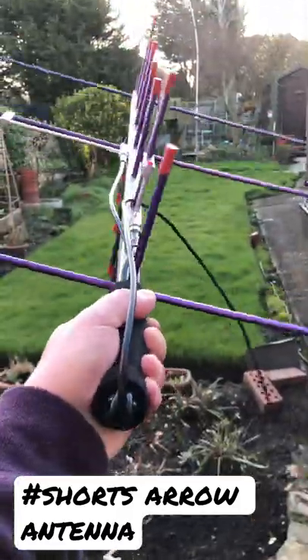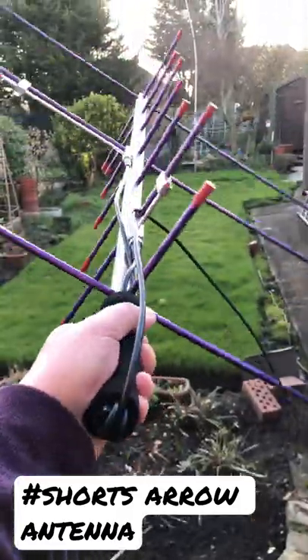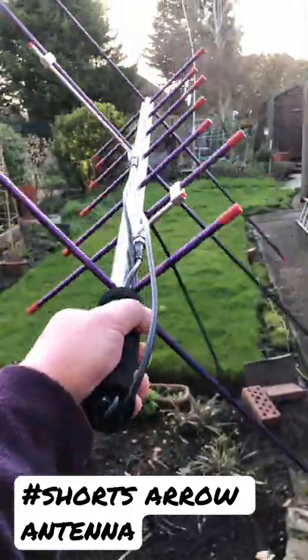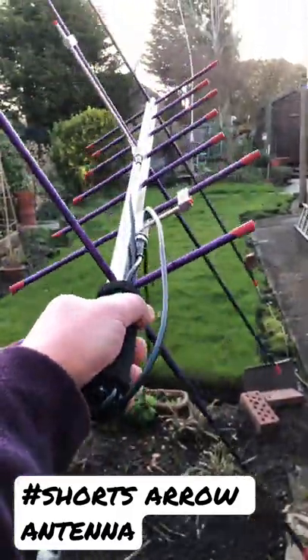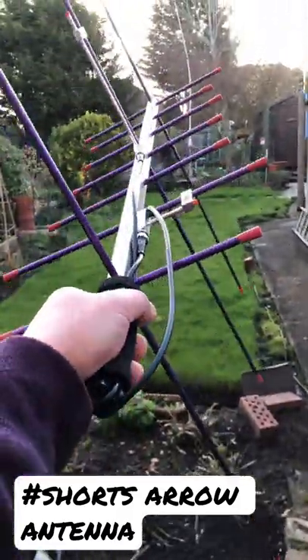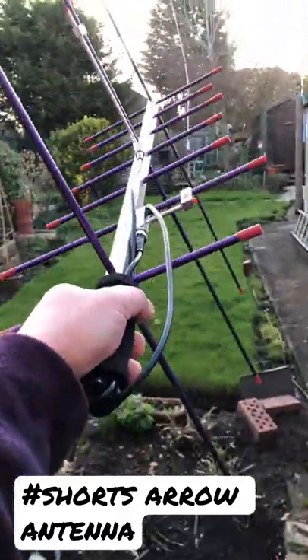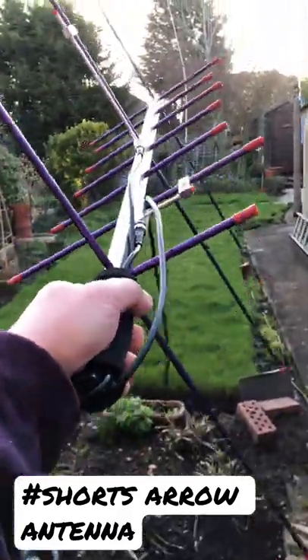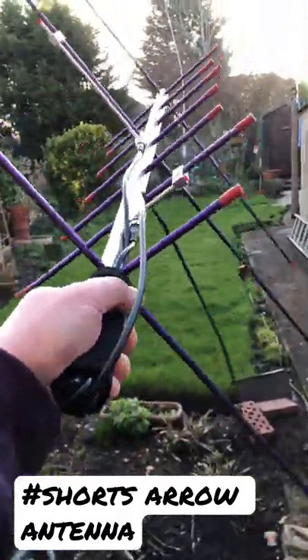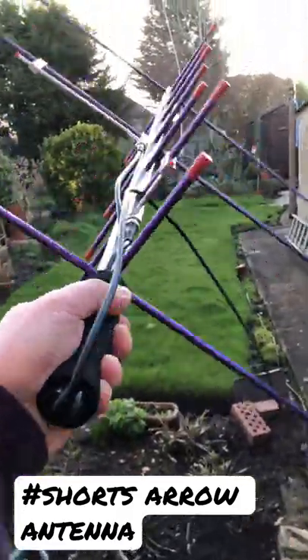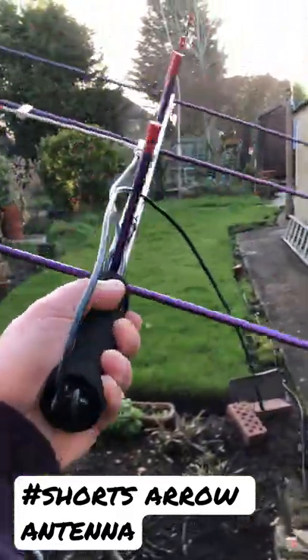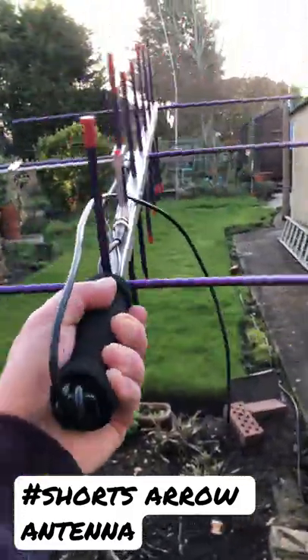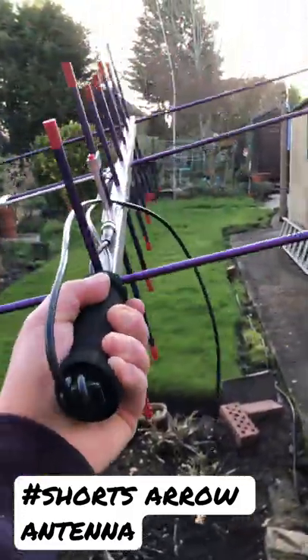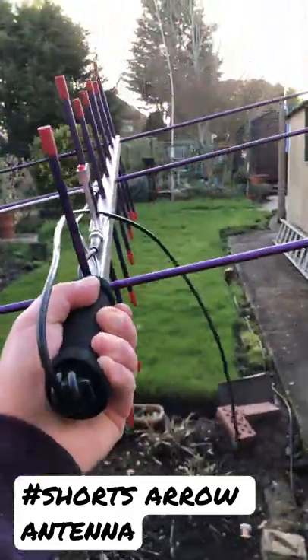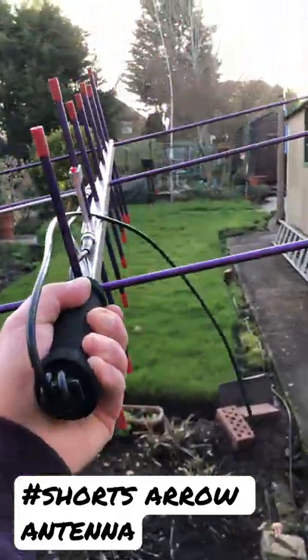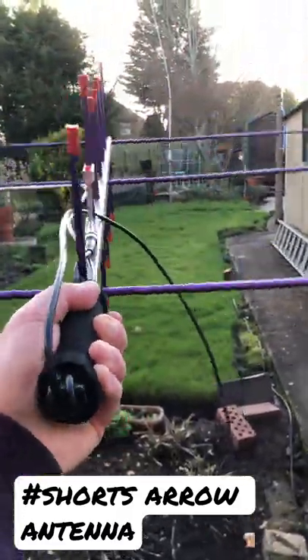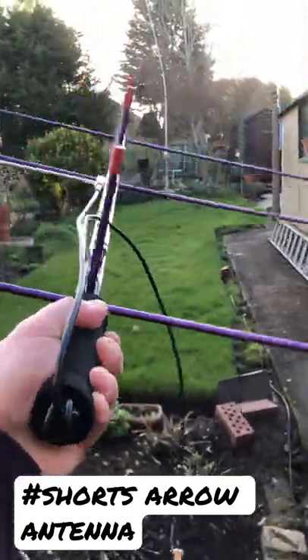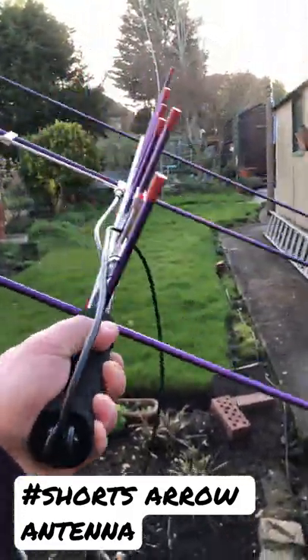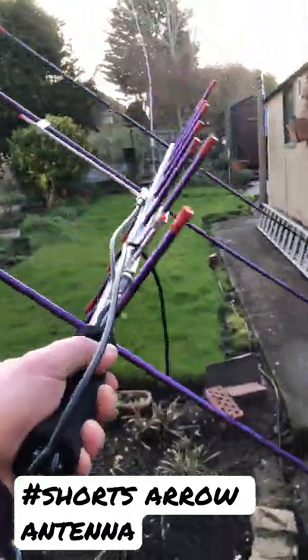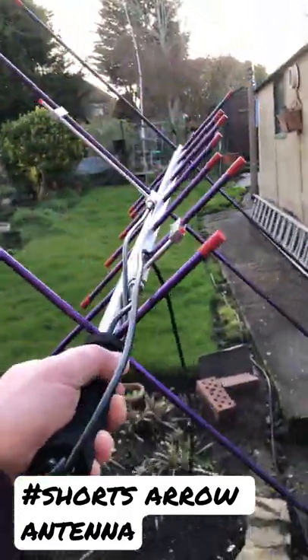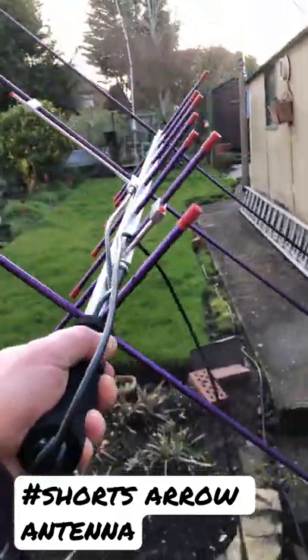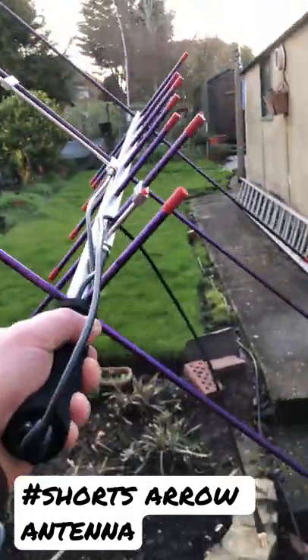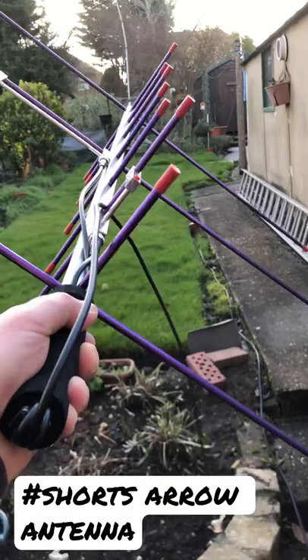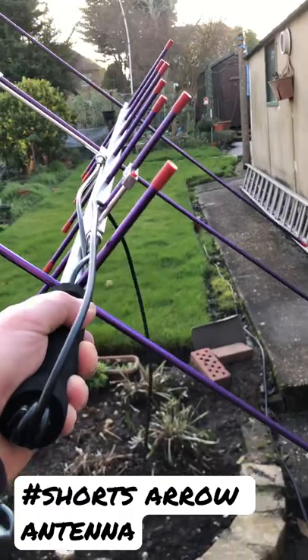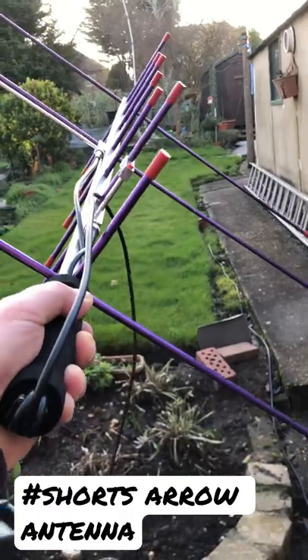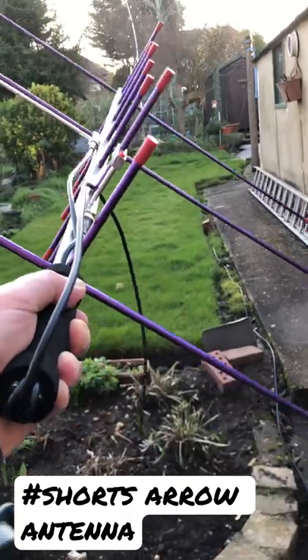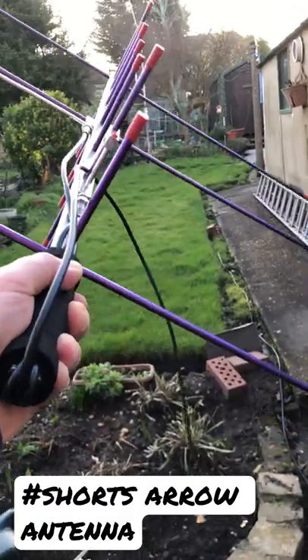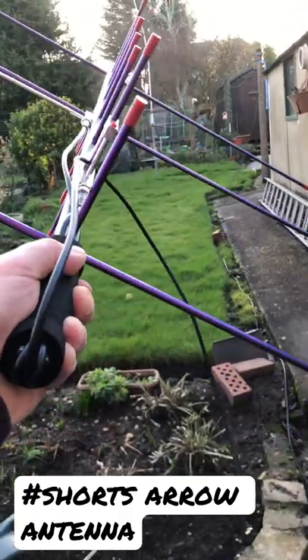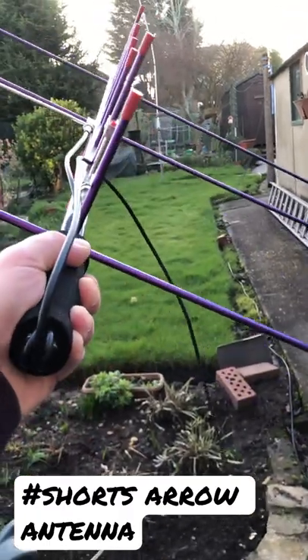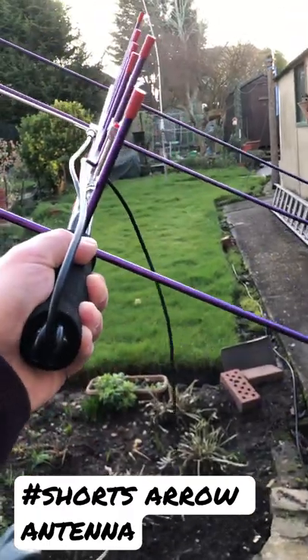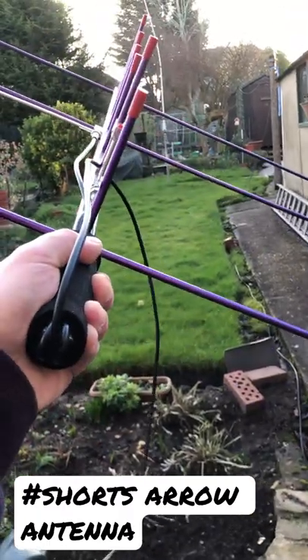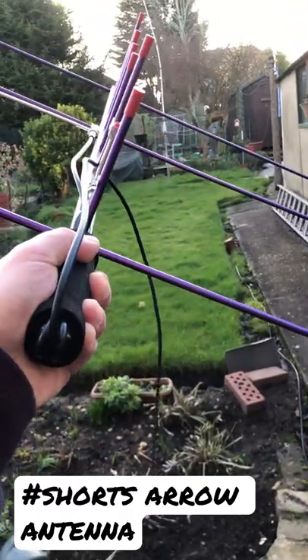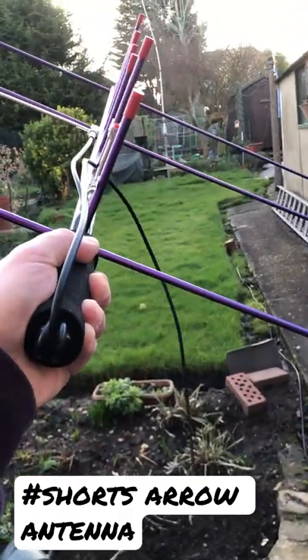Hello, CQ CQ satellite, CQ satellite. Check it out — the Arrow antenna, wow!